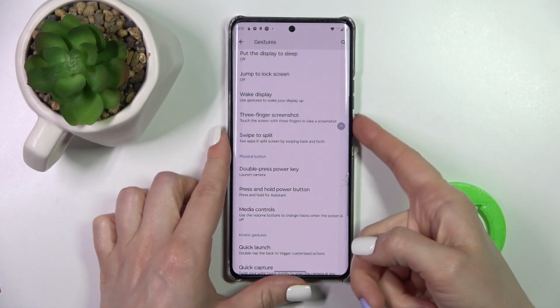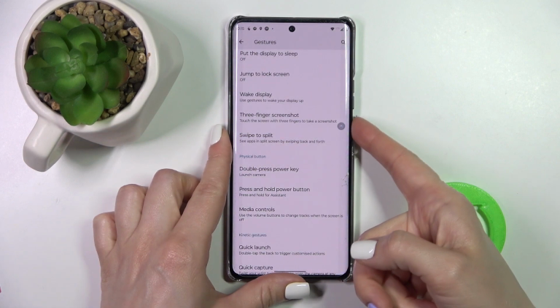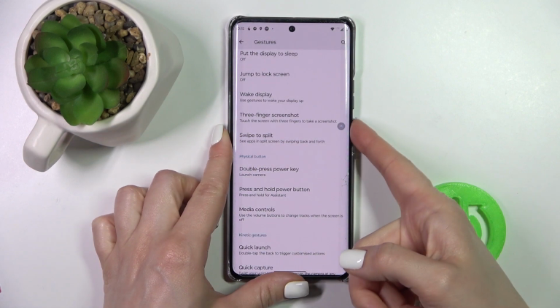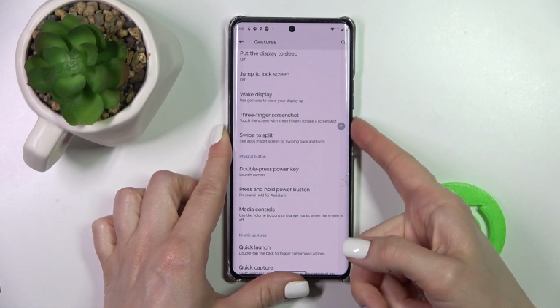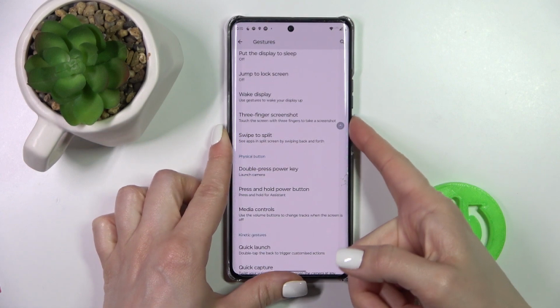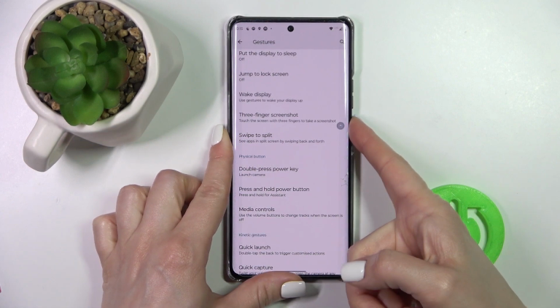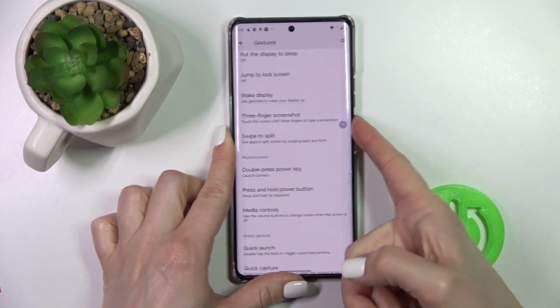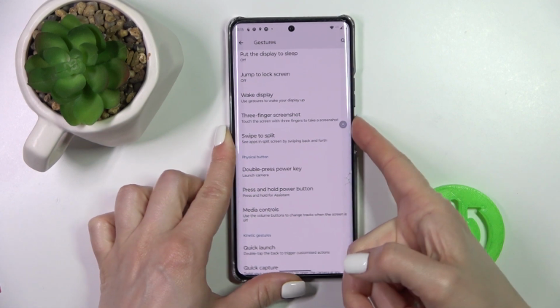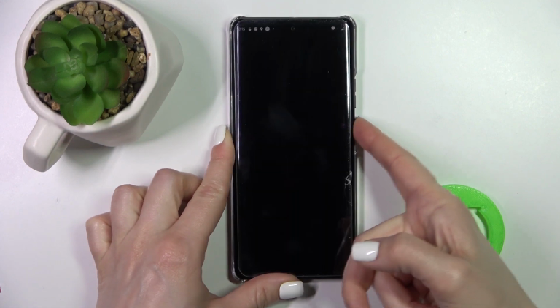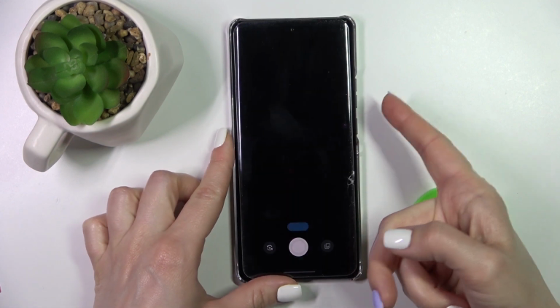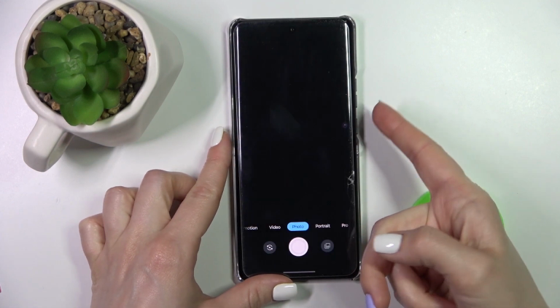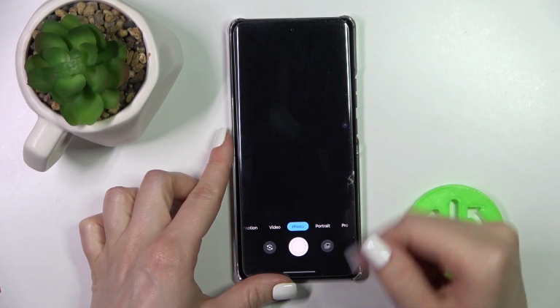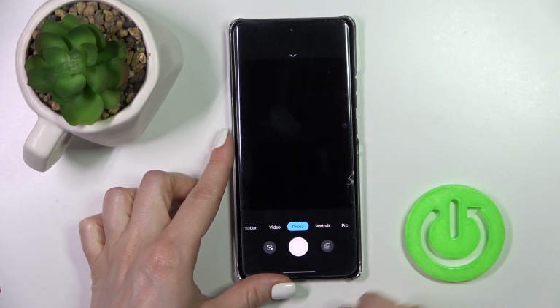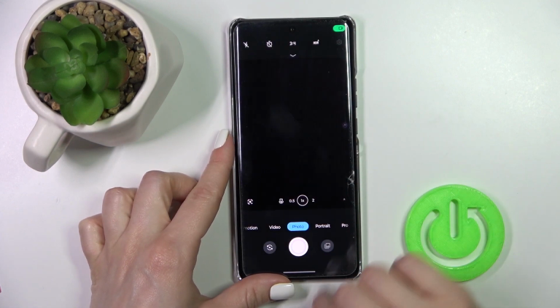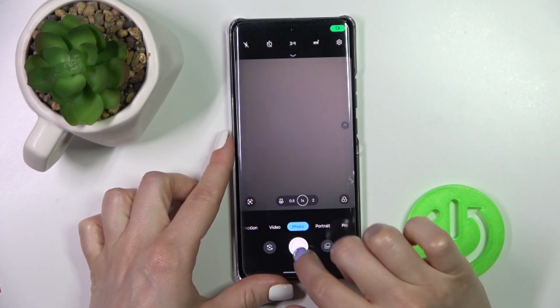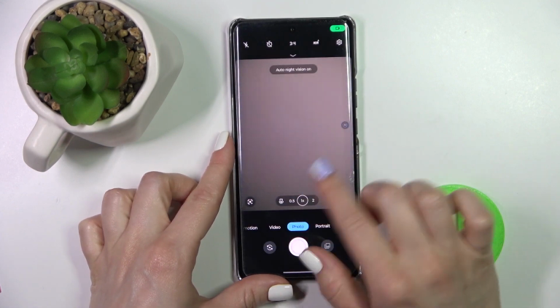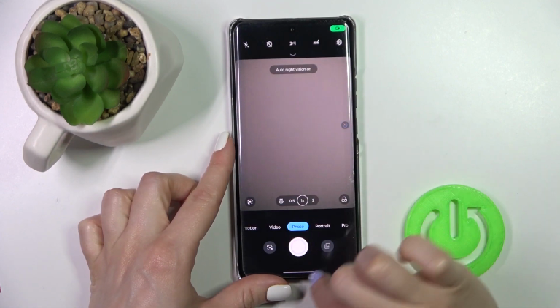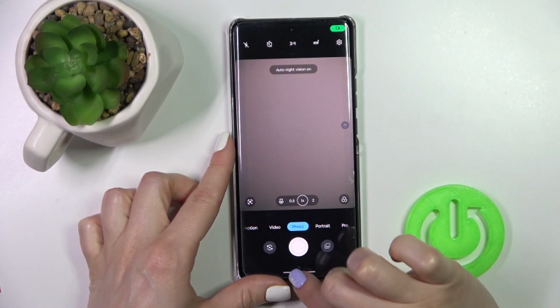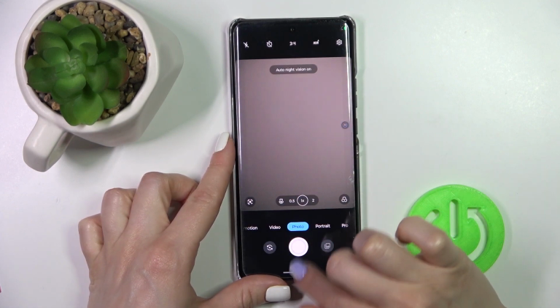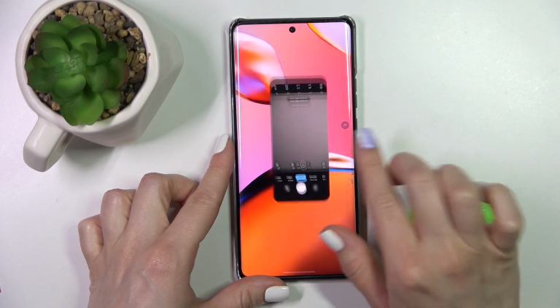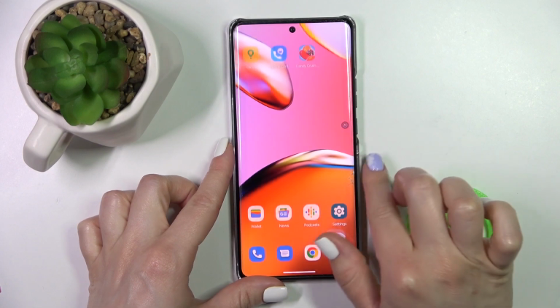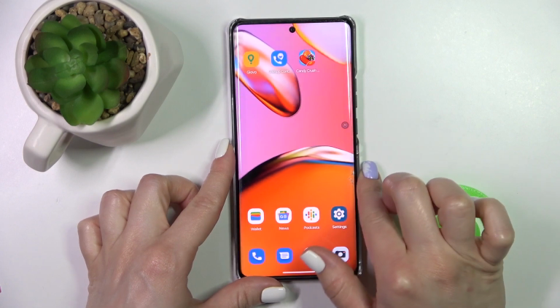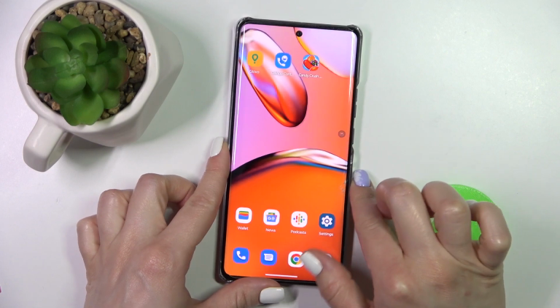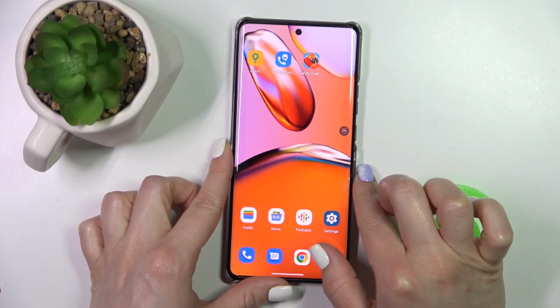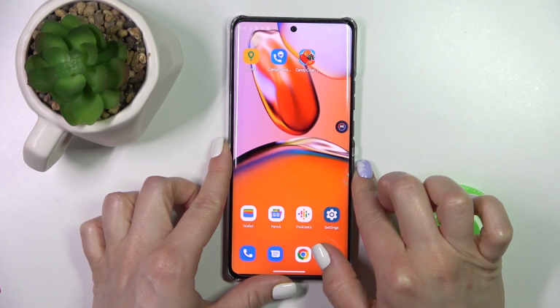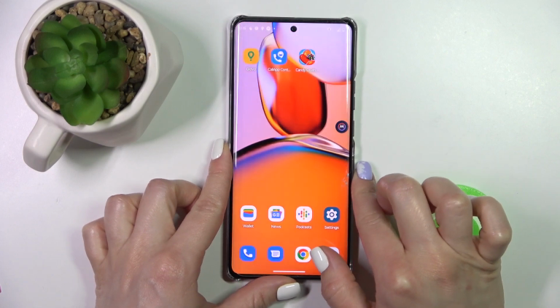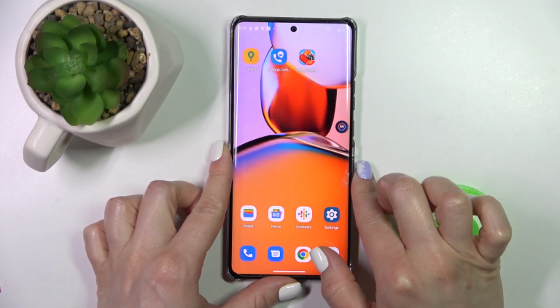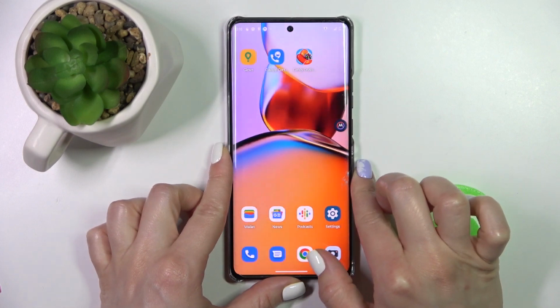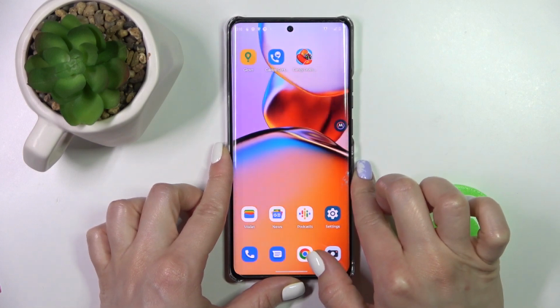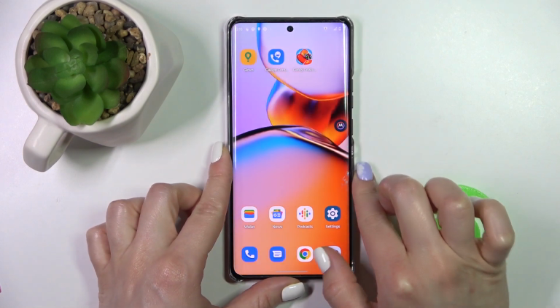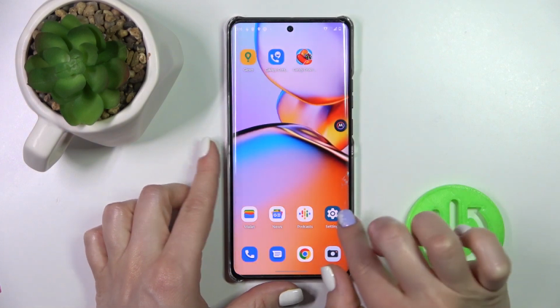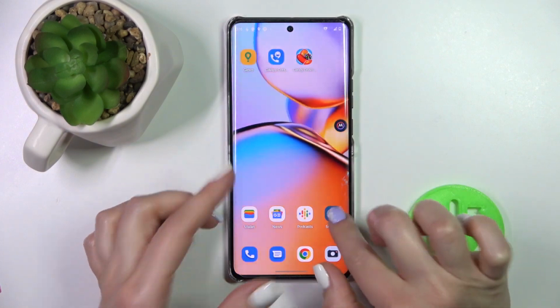Now let's press the PowerKey twice and we can see that the Camera application is successfully activated.